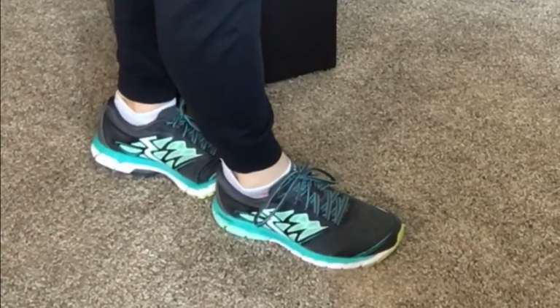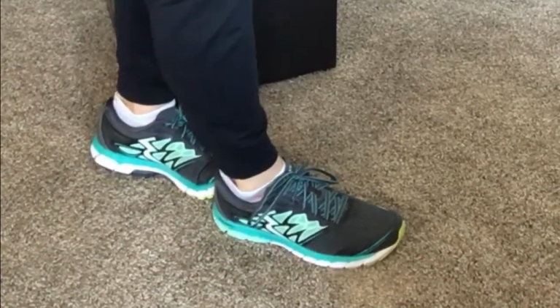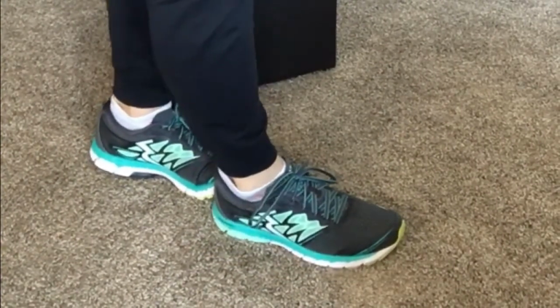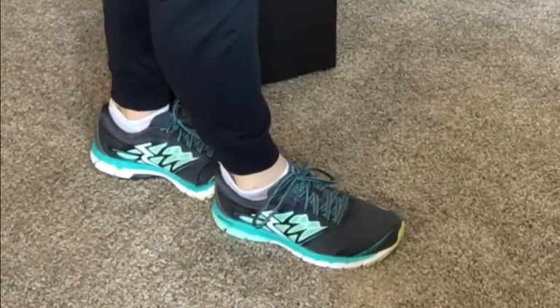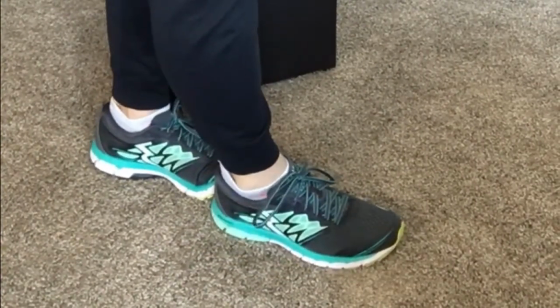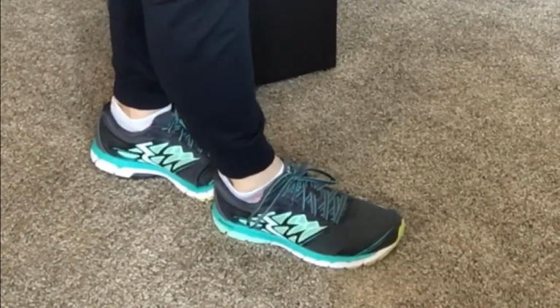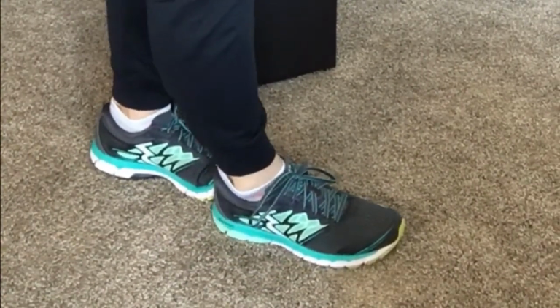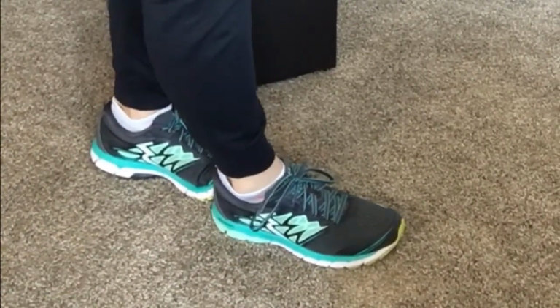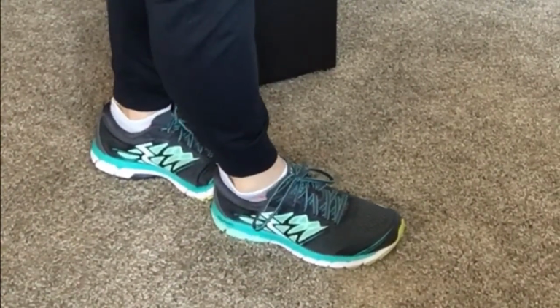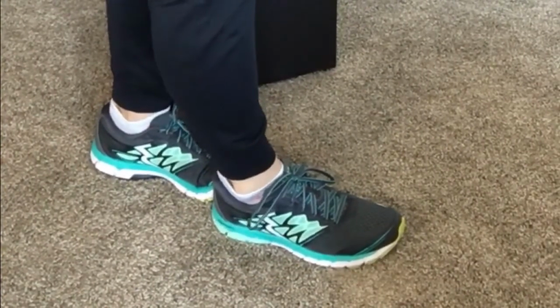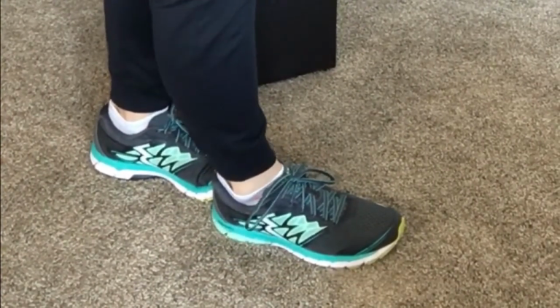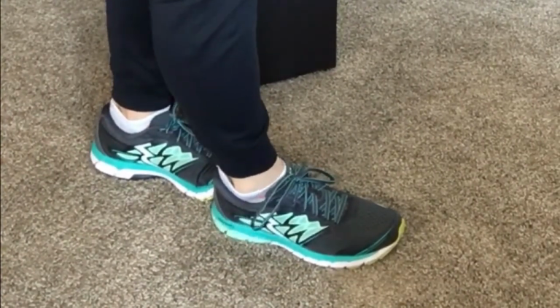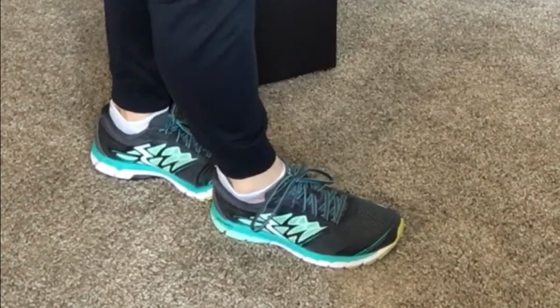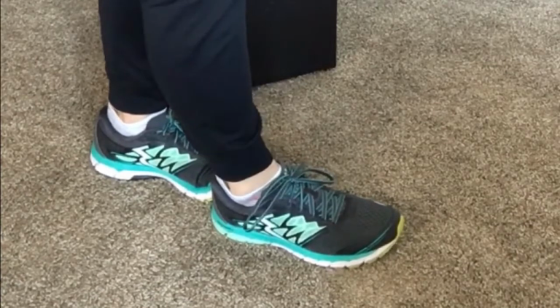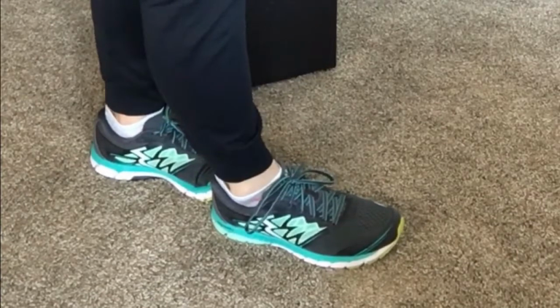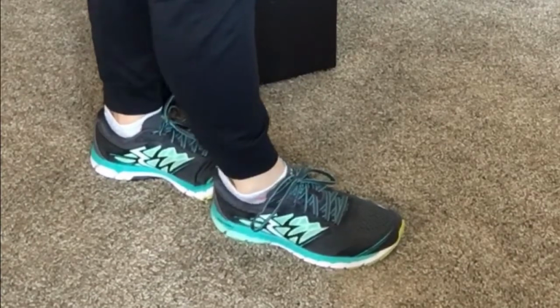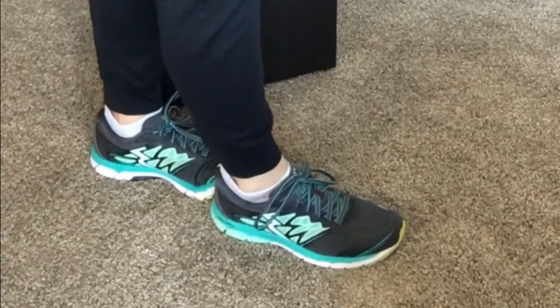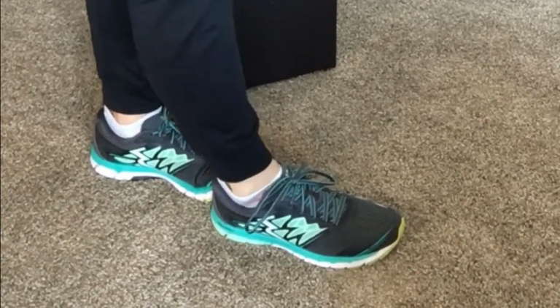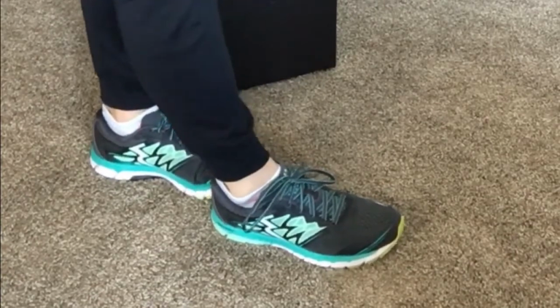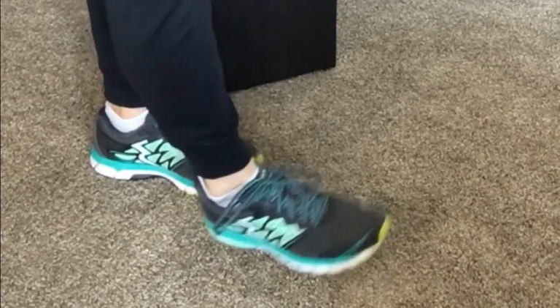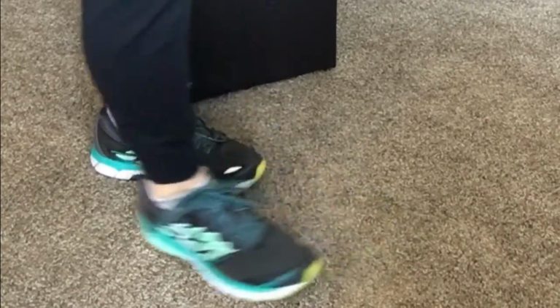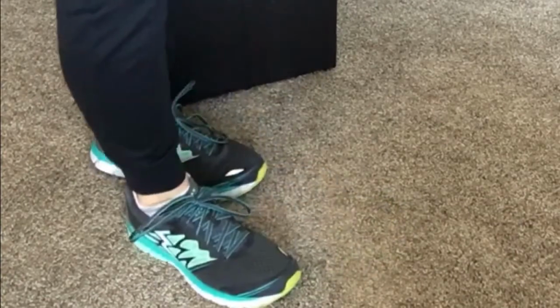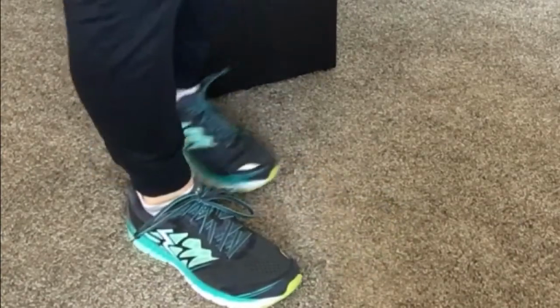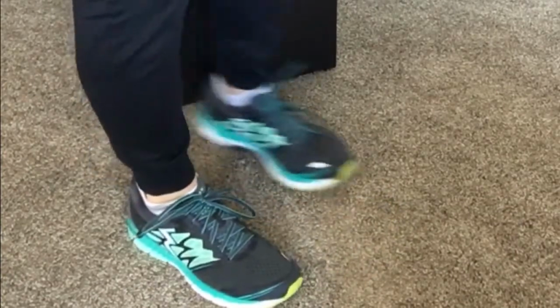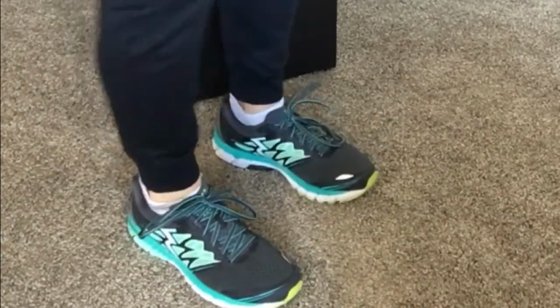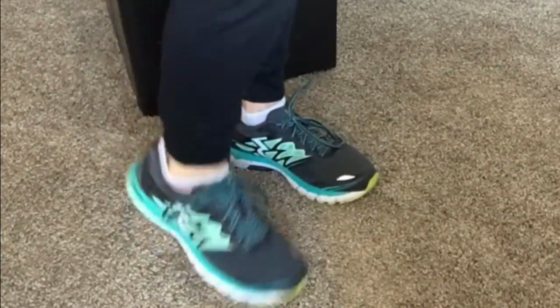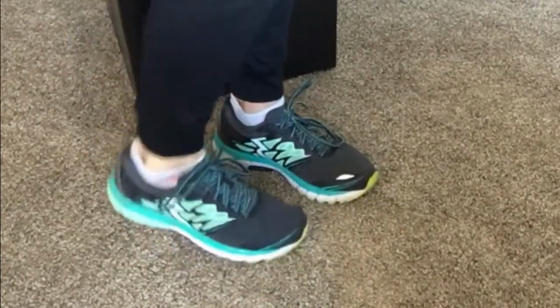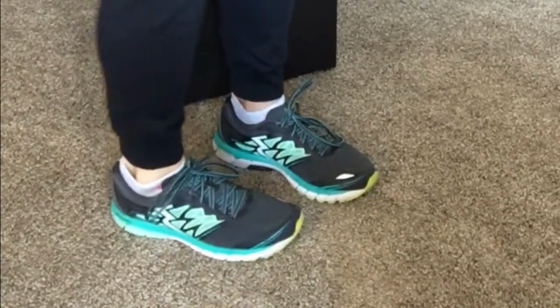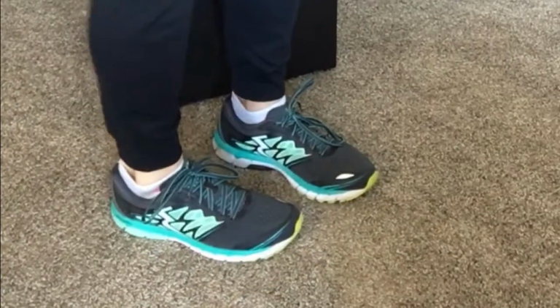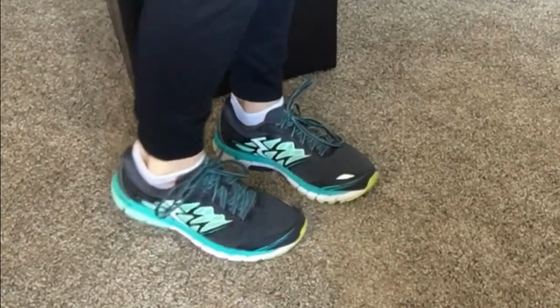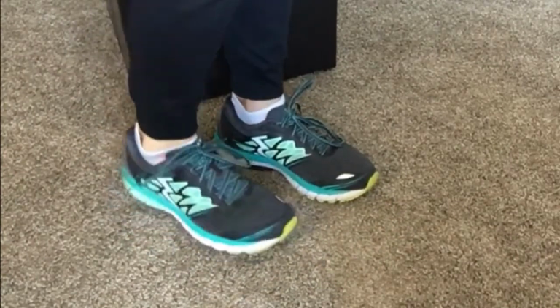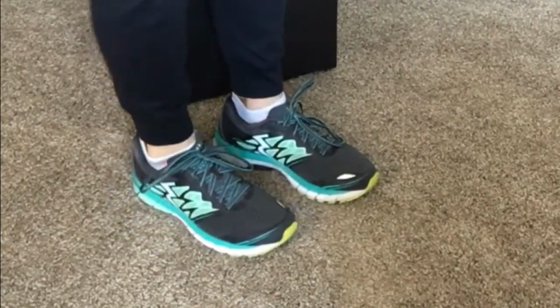I cannot get my heel out — so a lot less slippage when I'm walking or running.